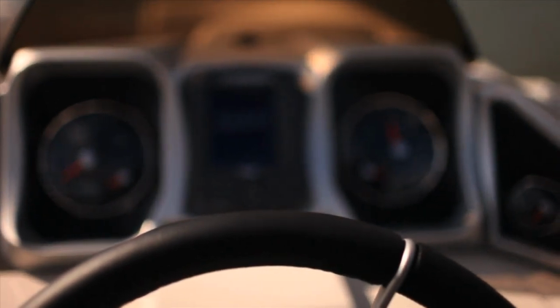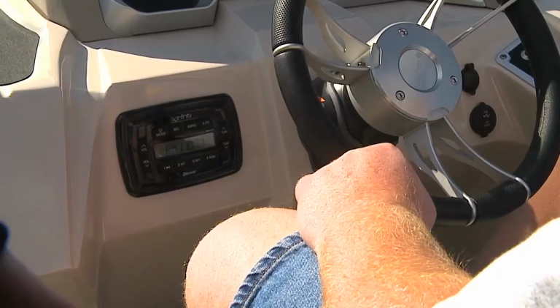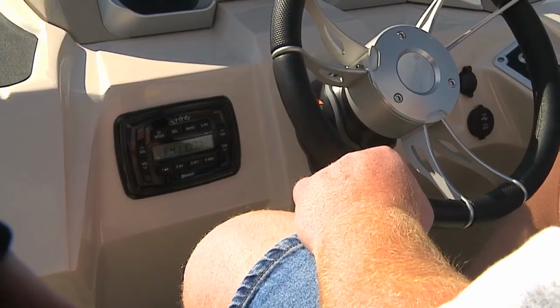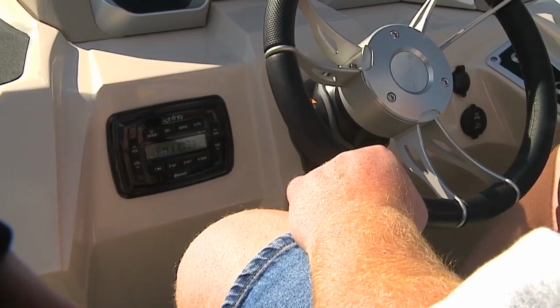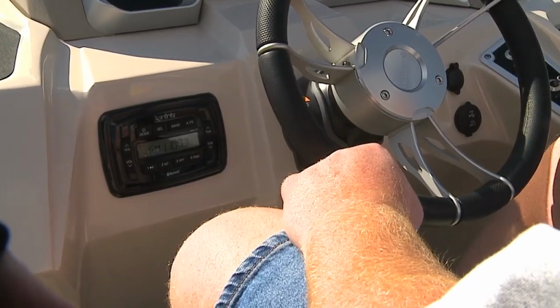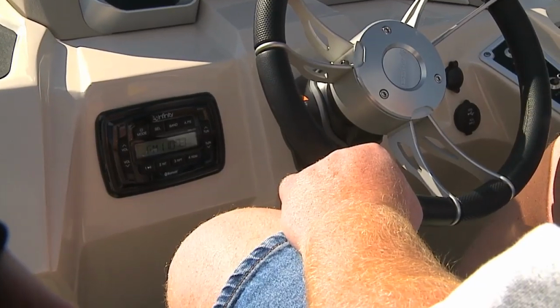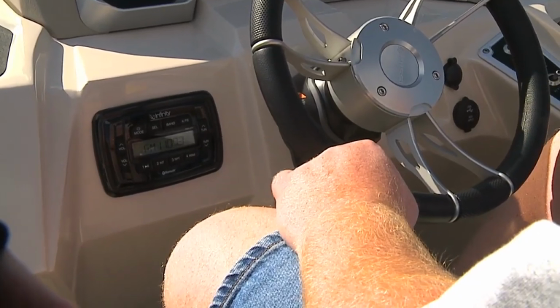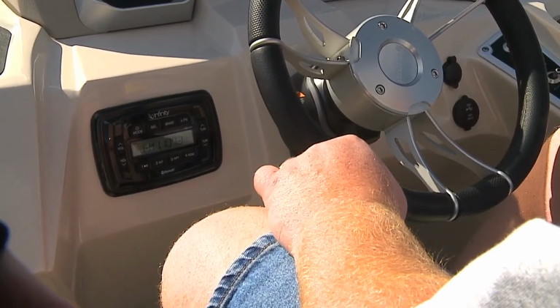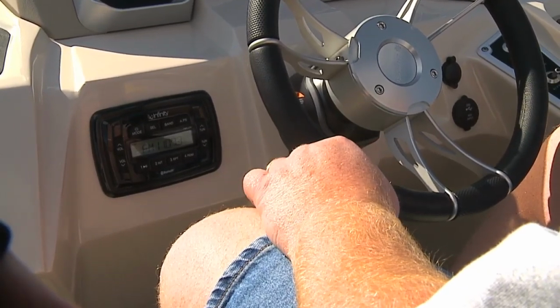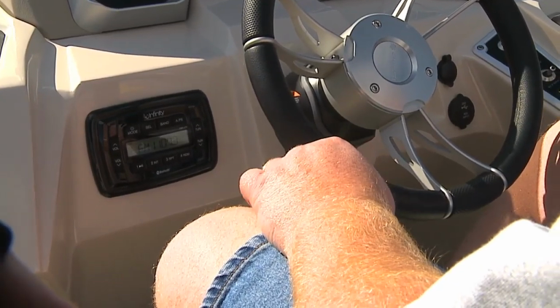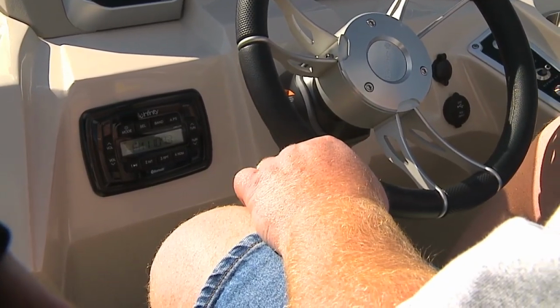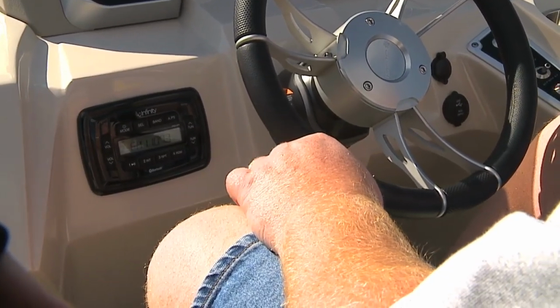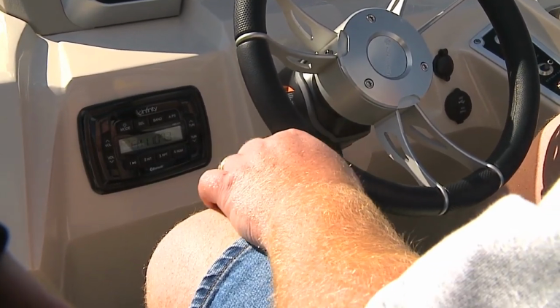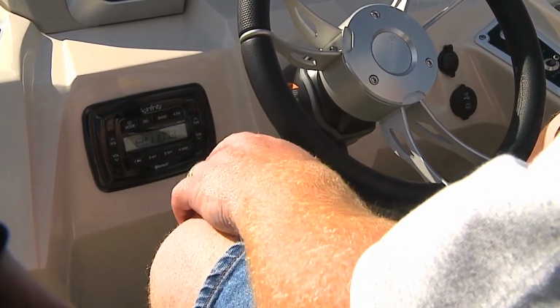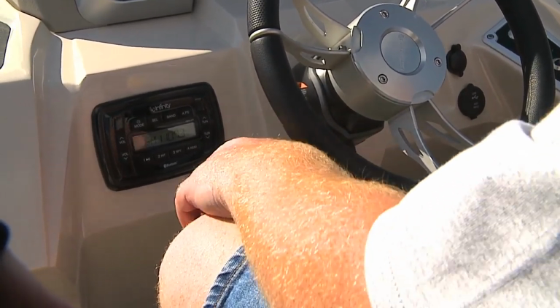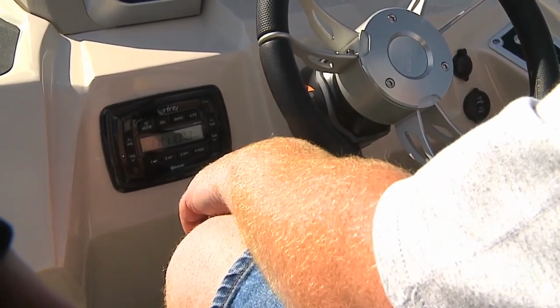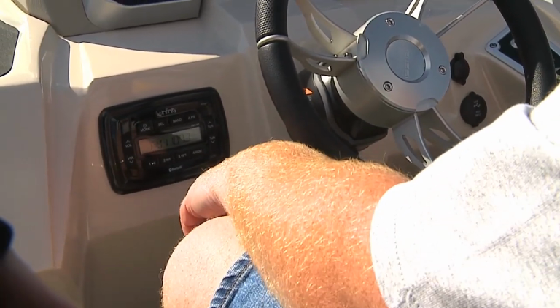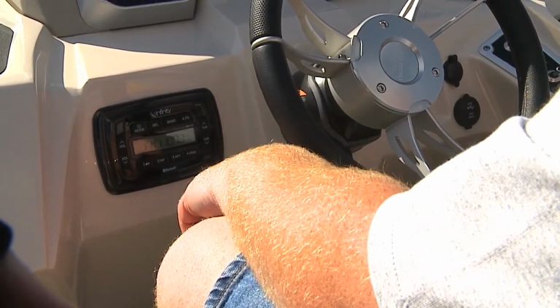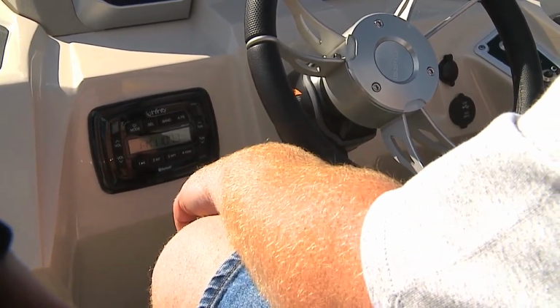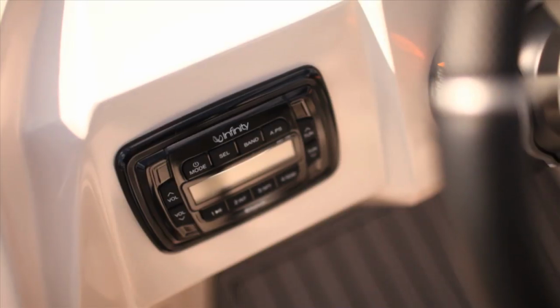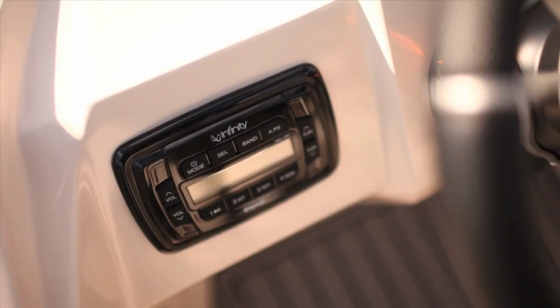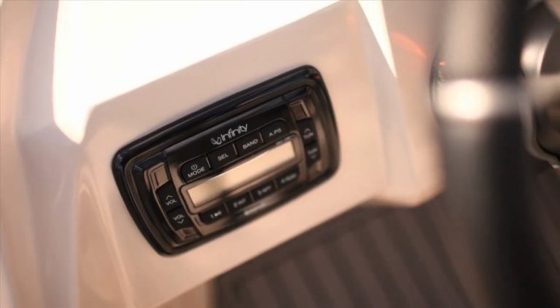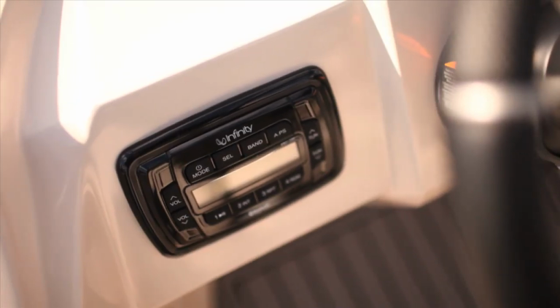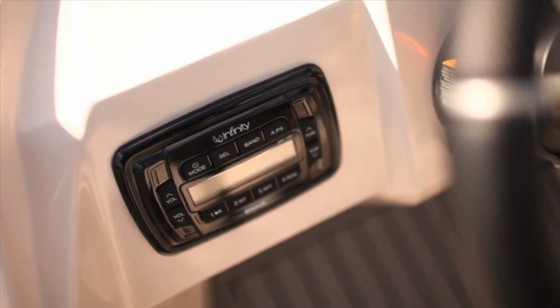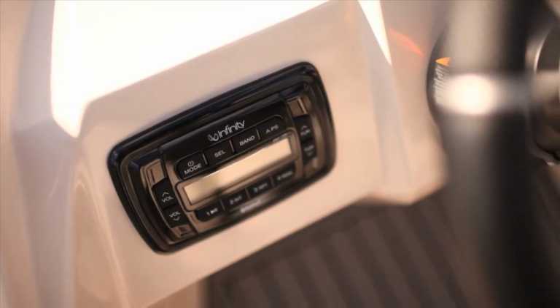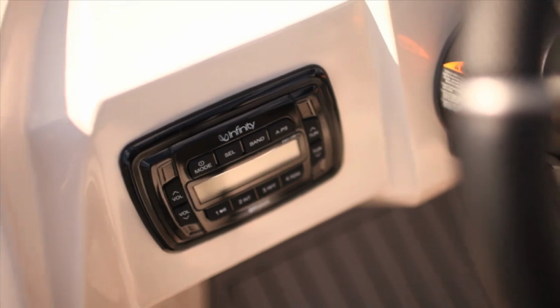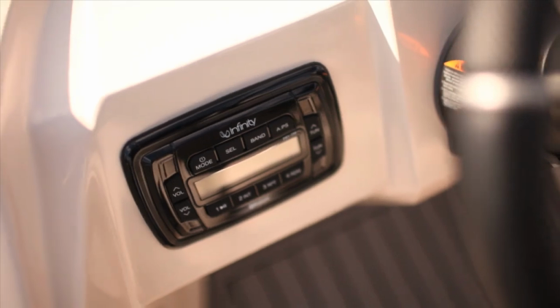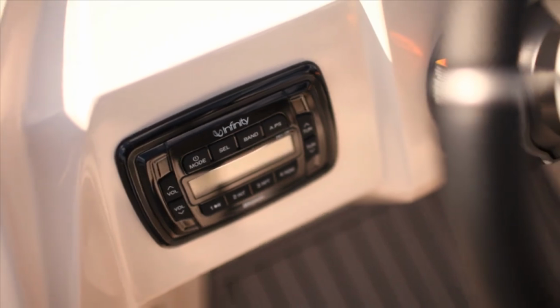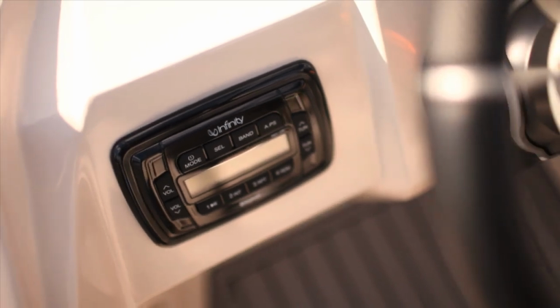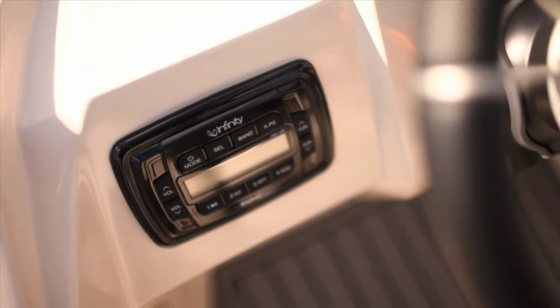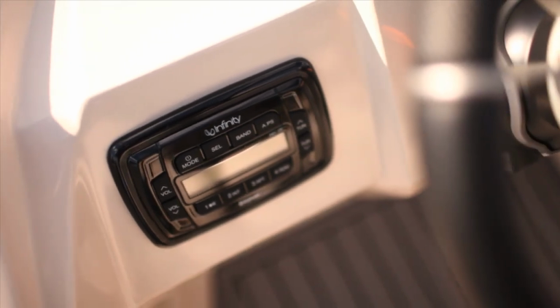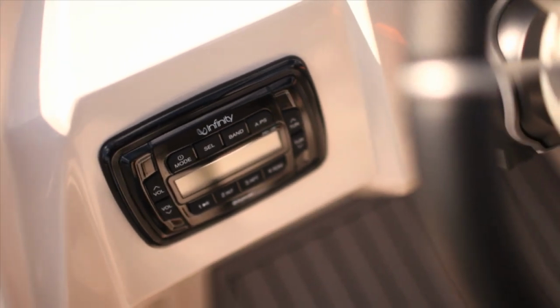Now with a performance pontoon, it's important that you also have plenty of tunes, and this Infinity system is a nice added touch.